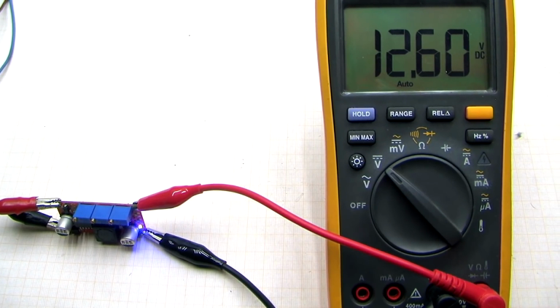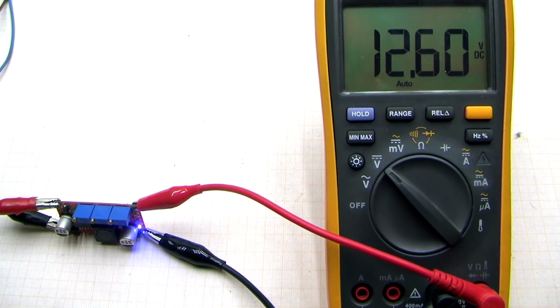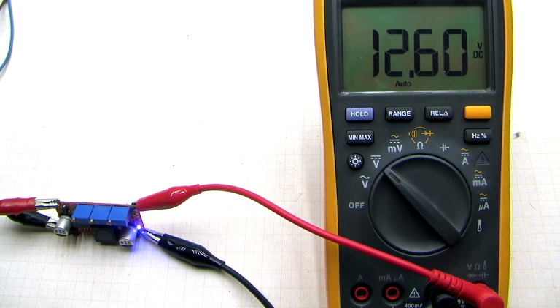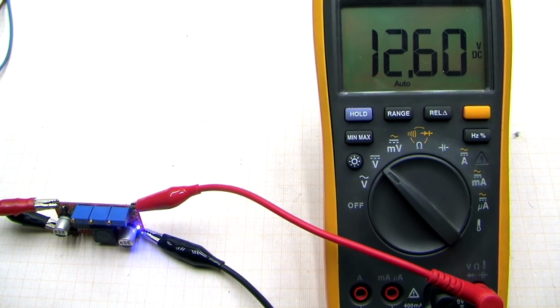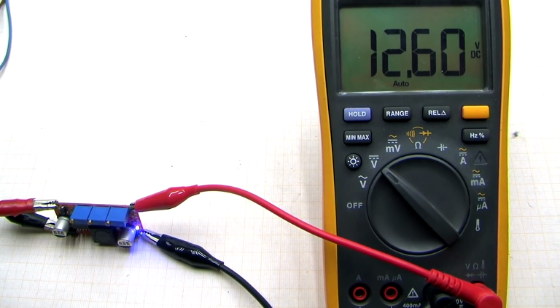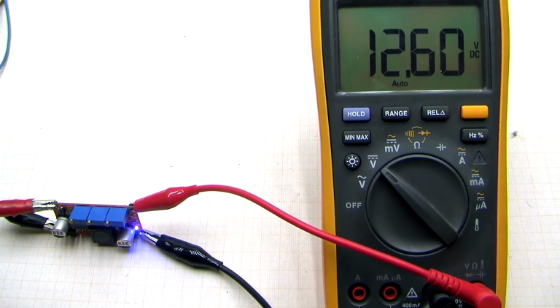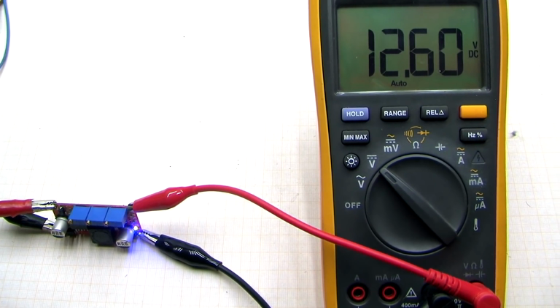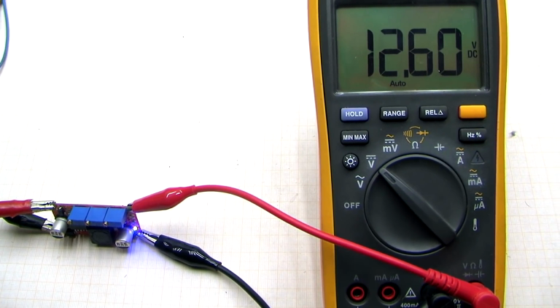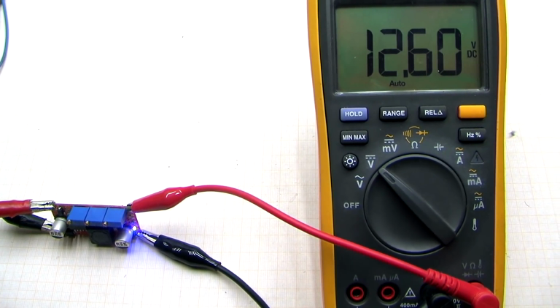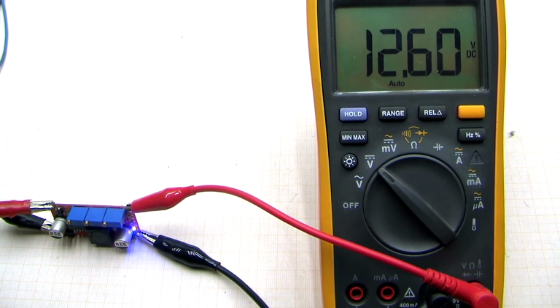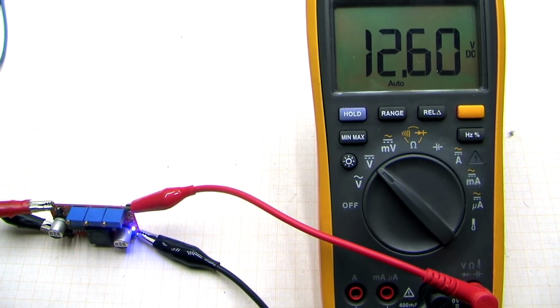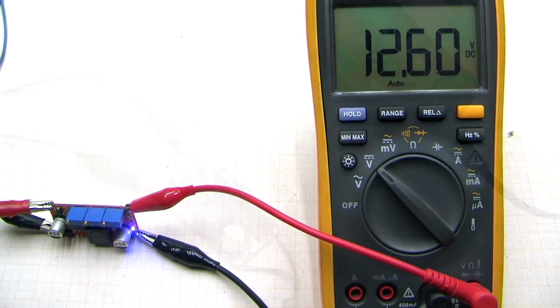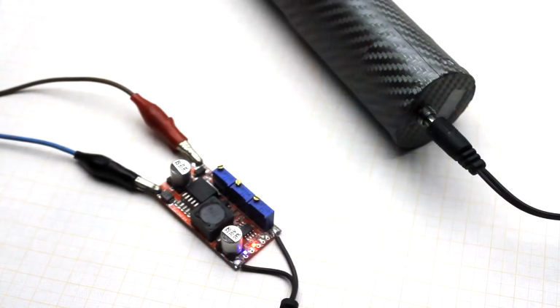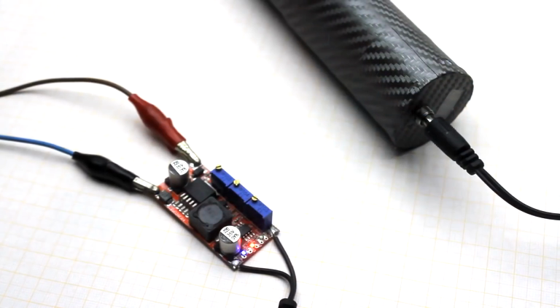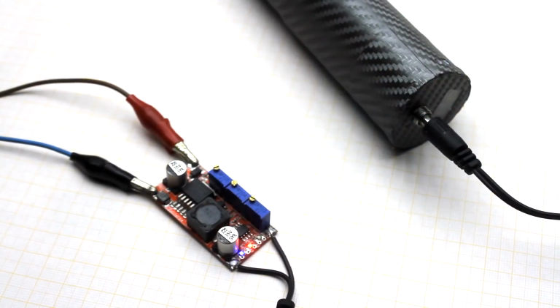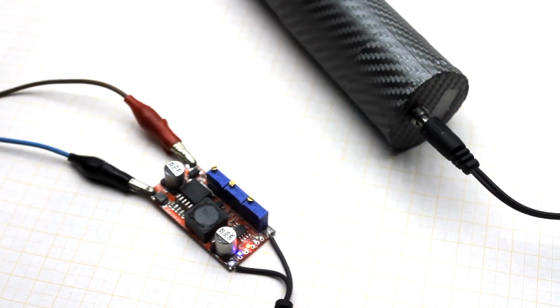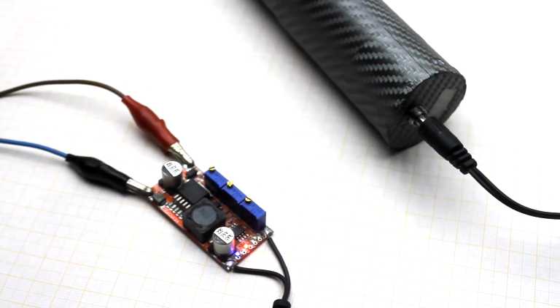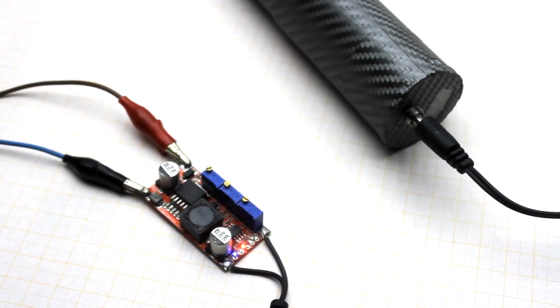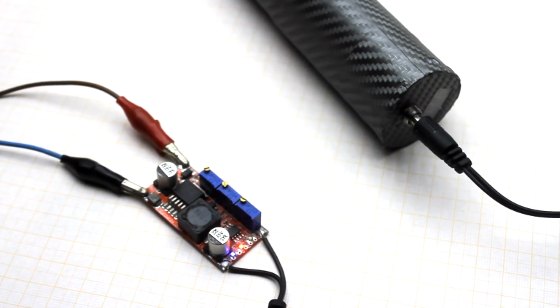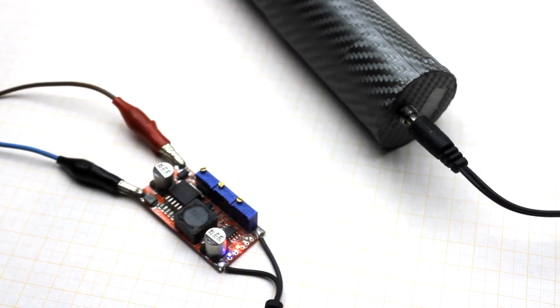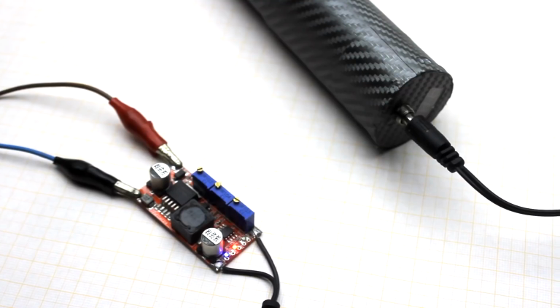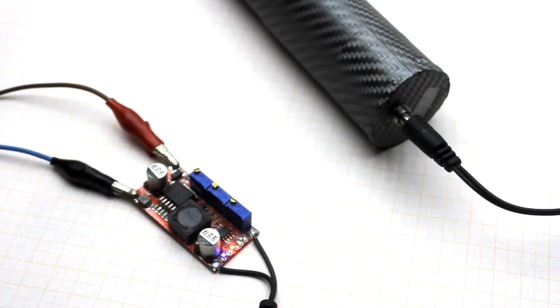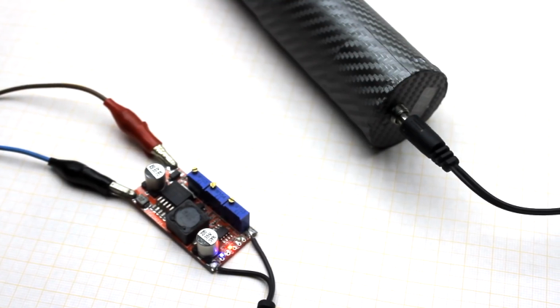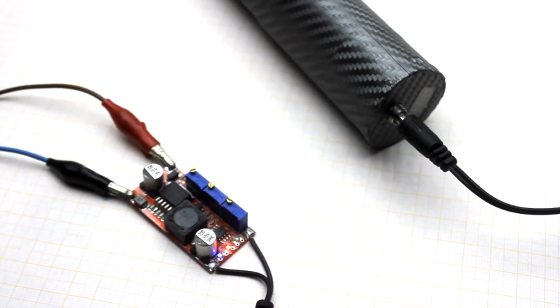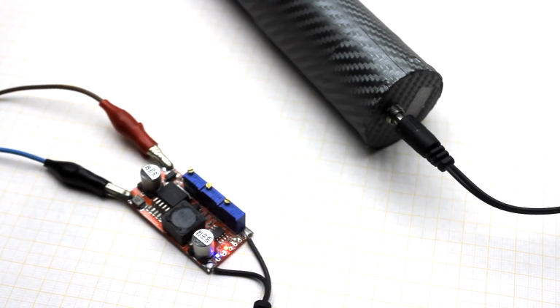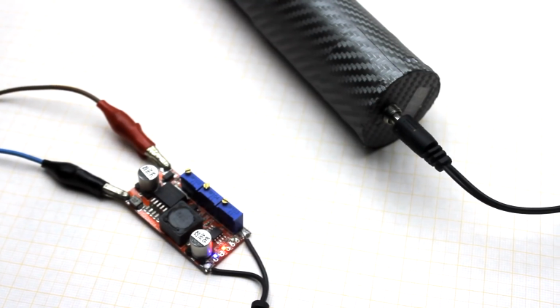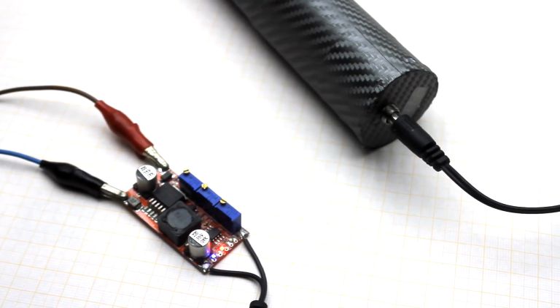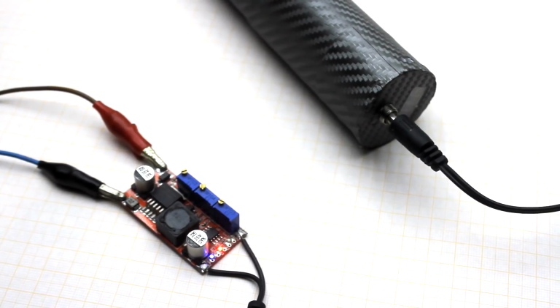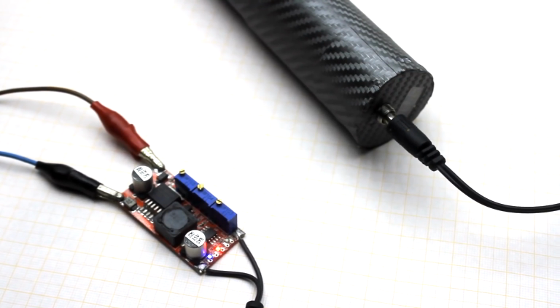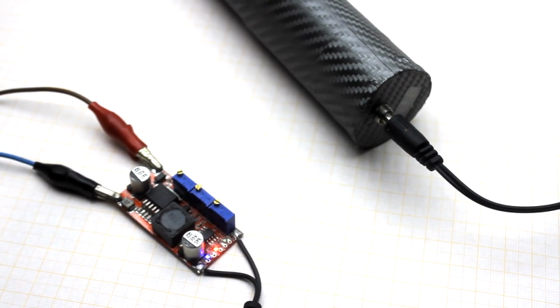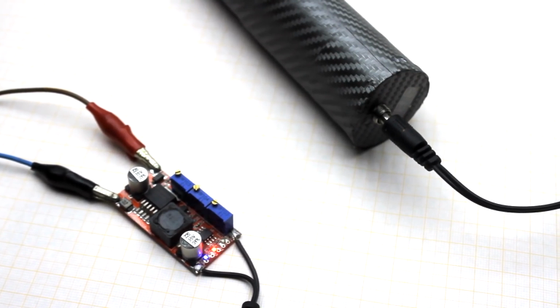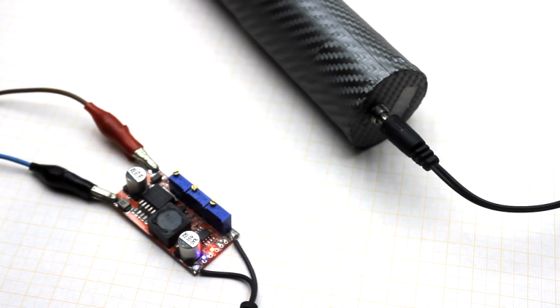Now the whole process can be set to be automated. The method of charging is: stable current, stable voltage.